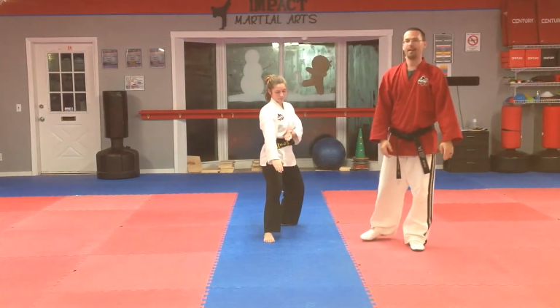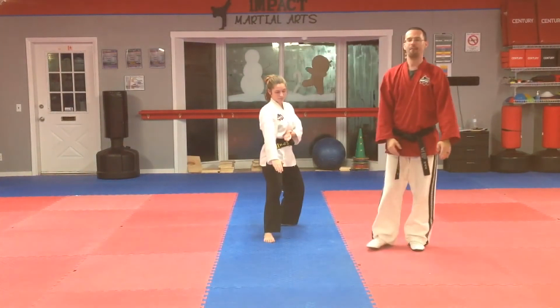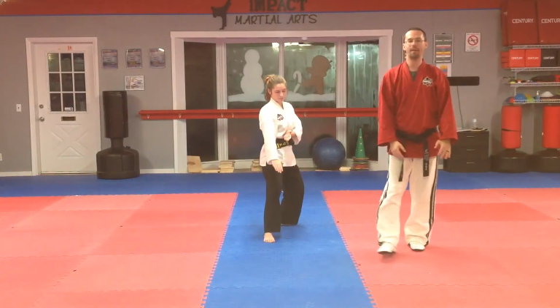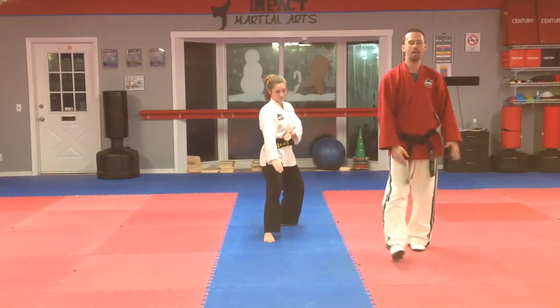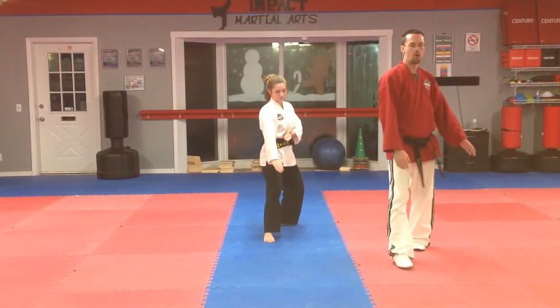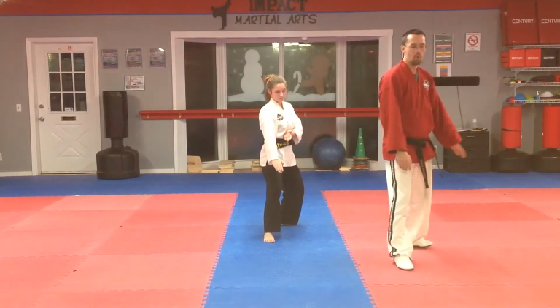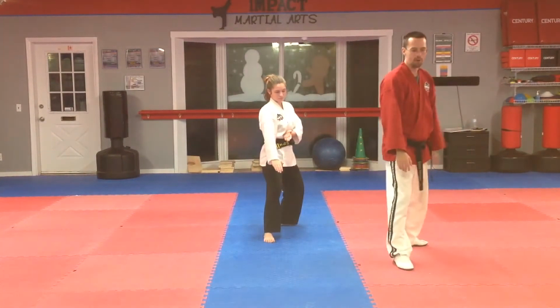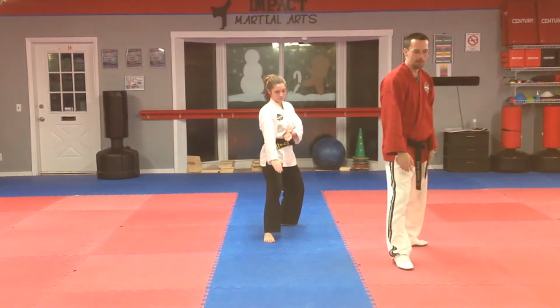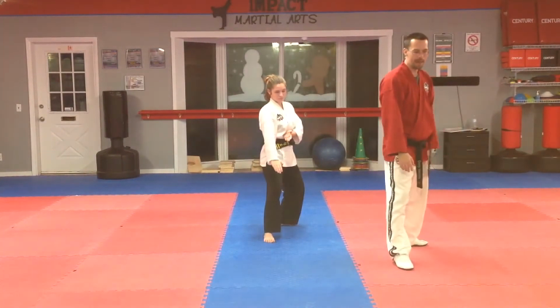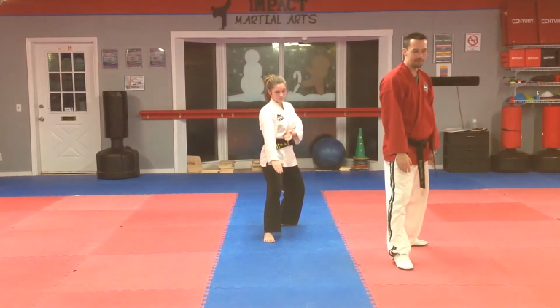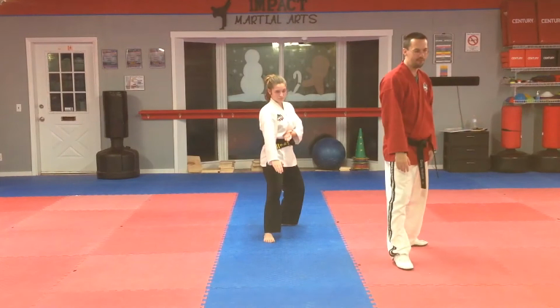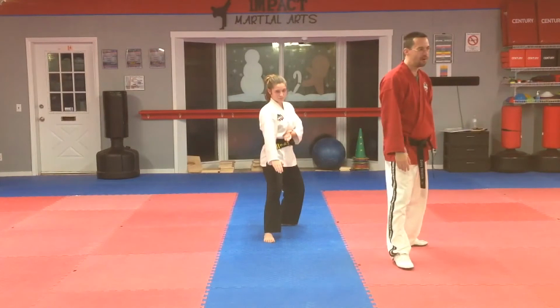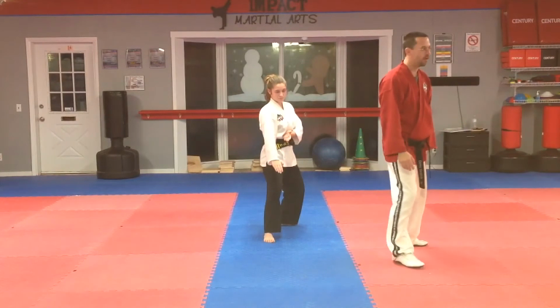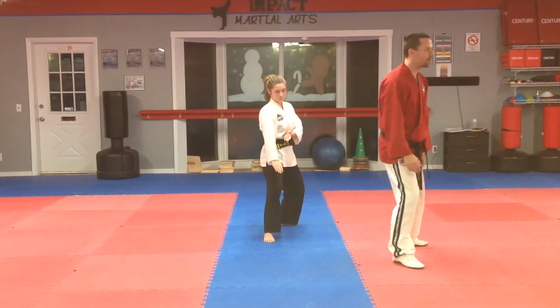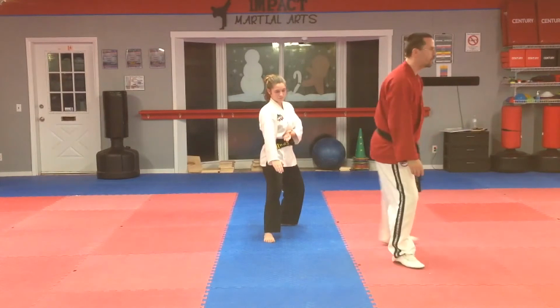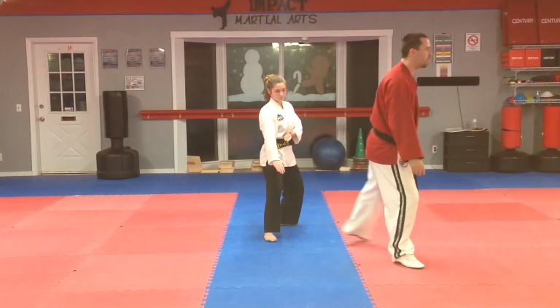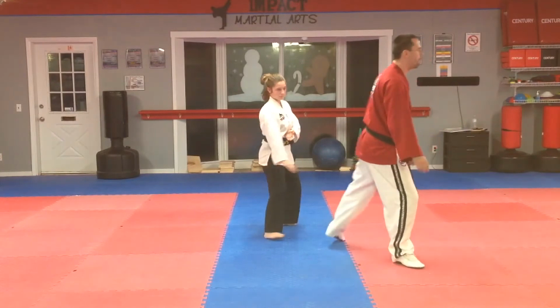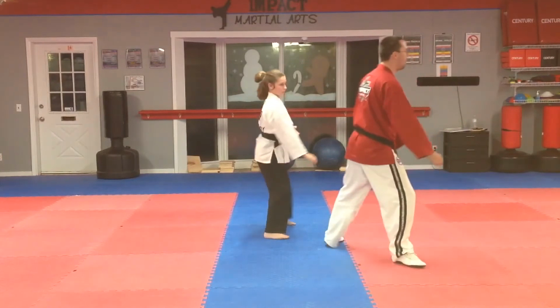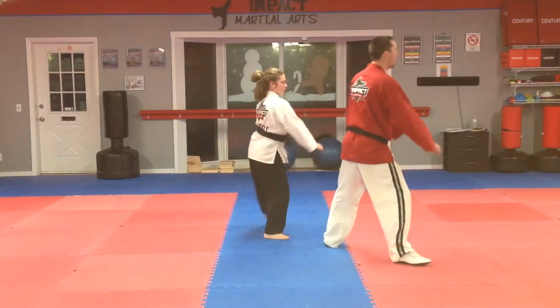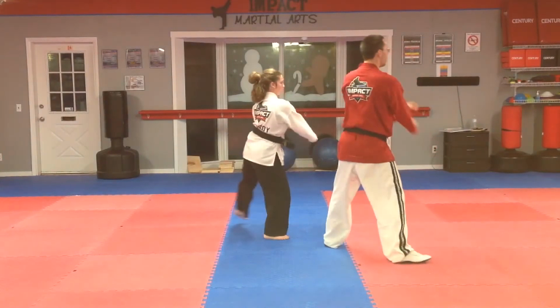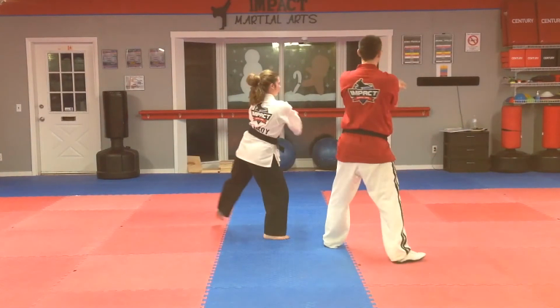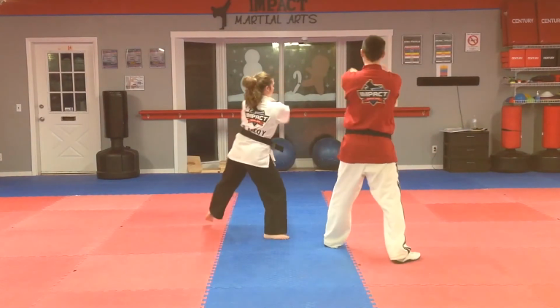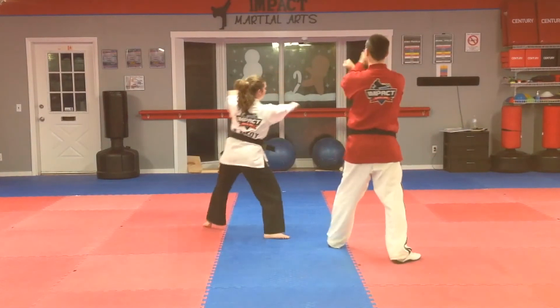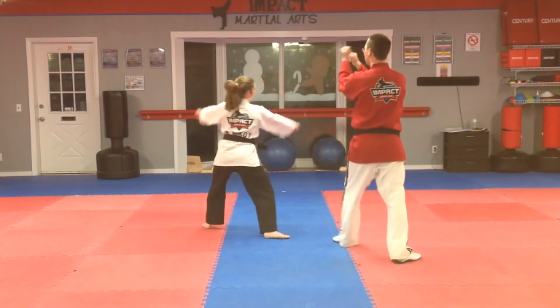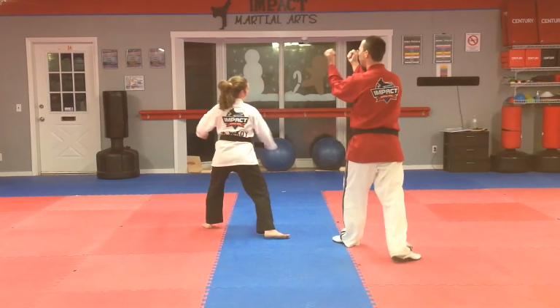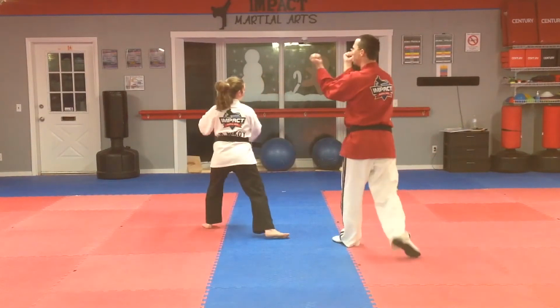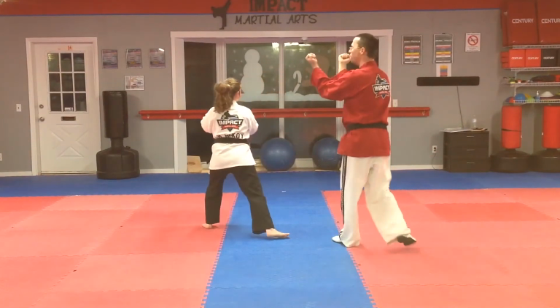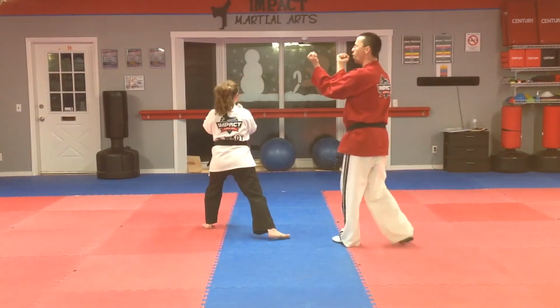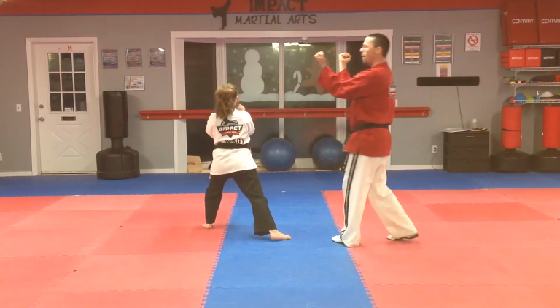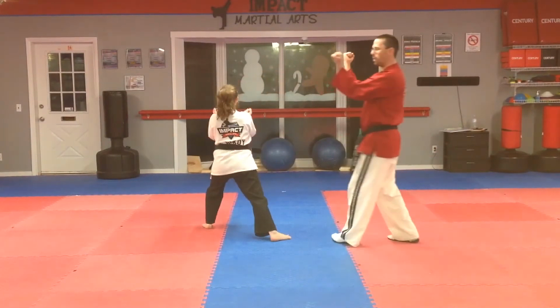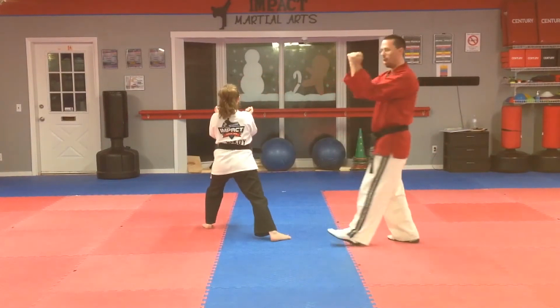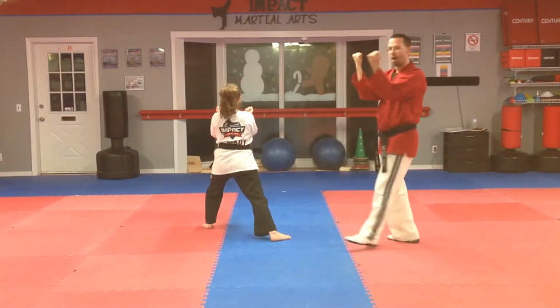Now from here, with your back foot, you're going to step over, twin inner forearm block.